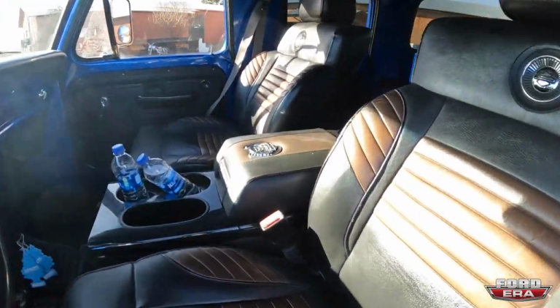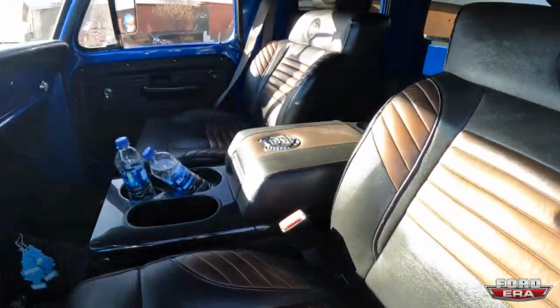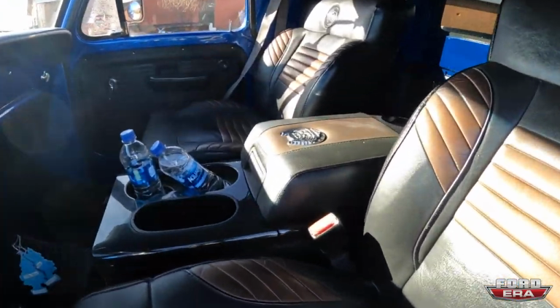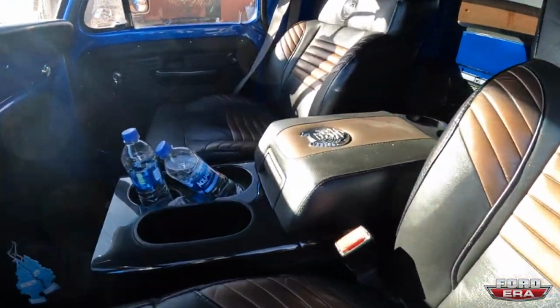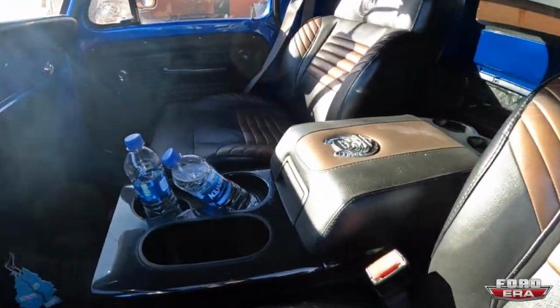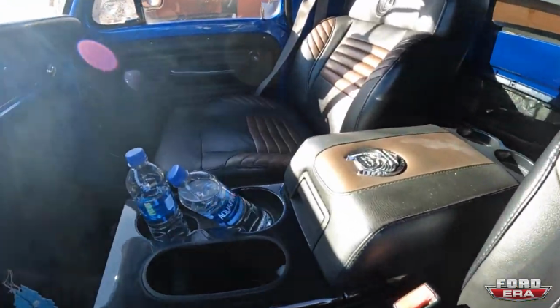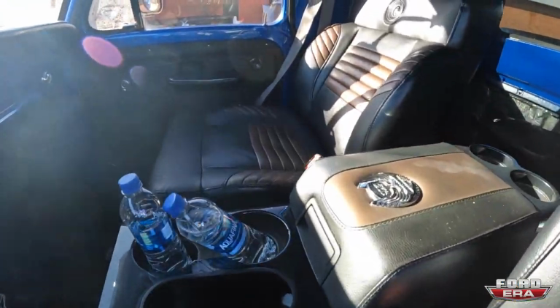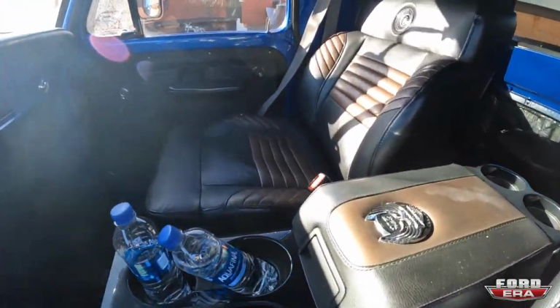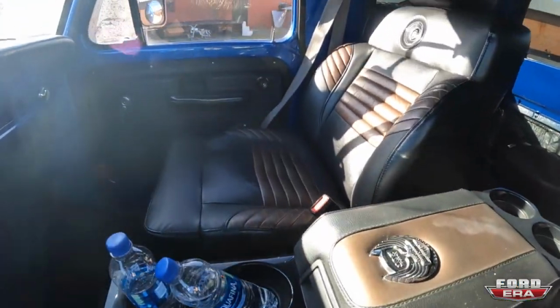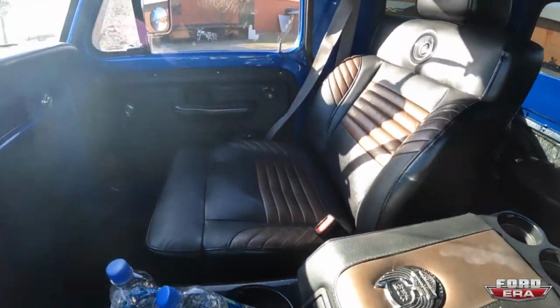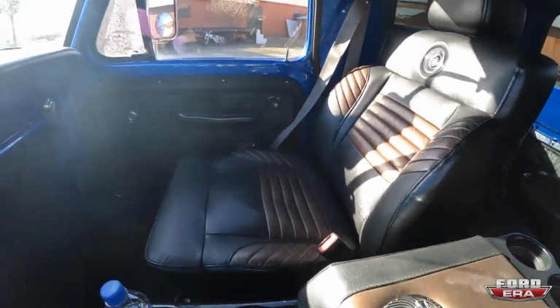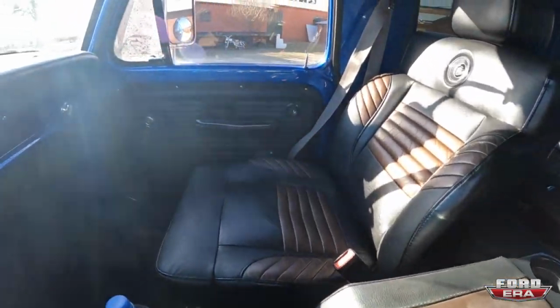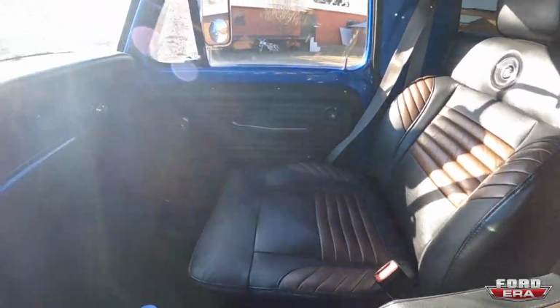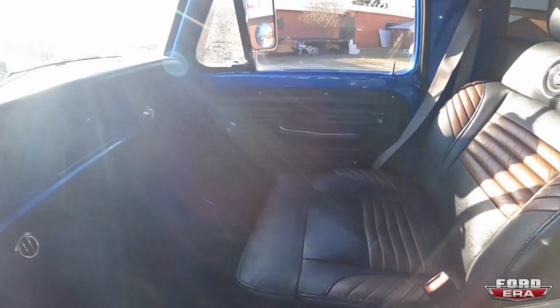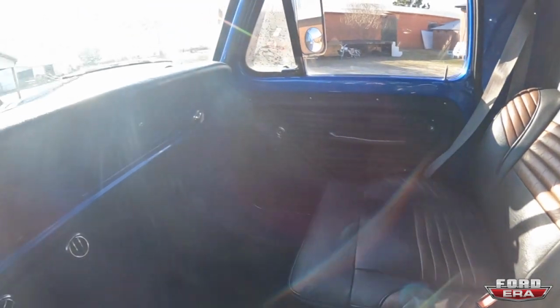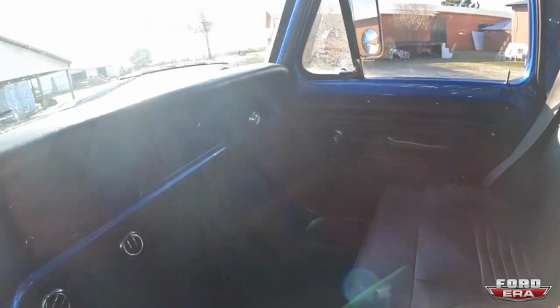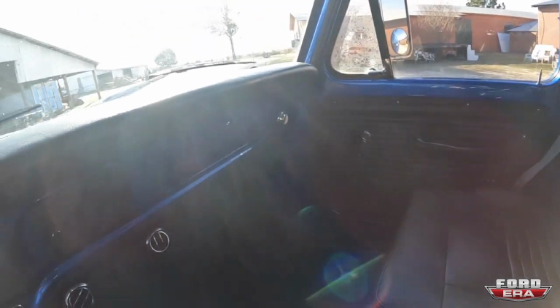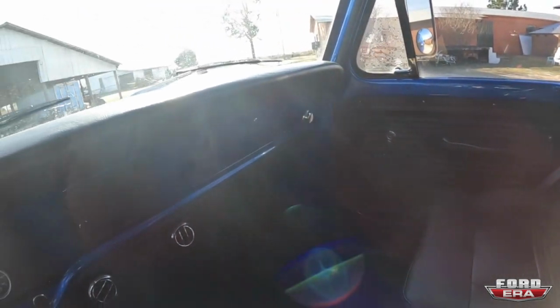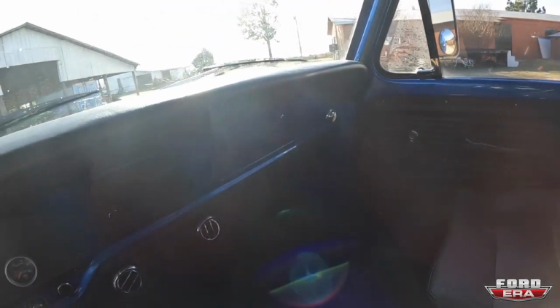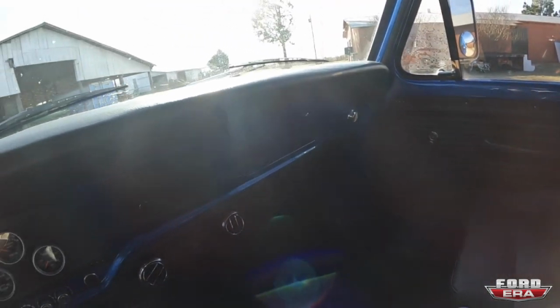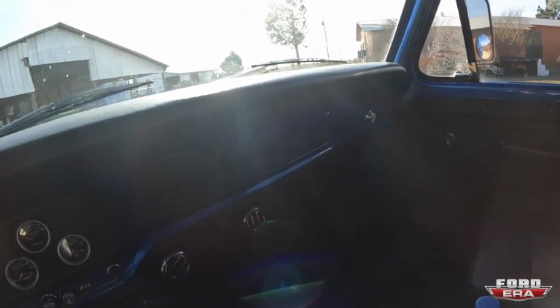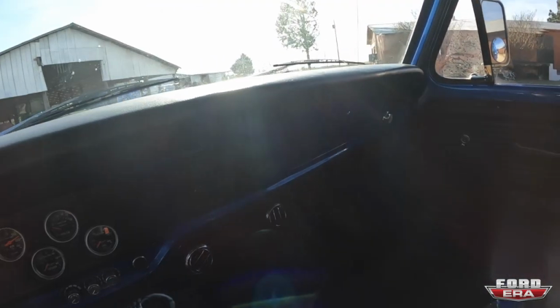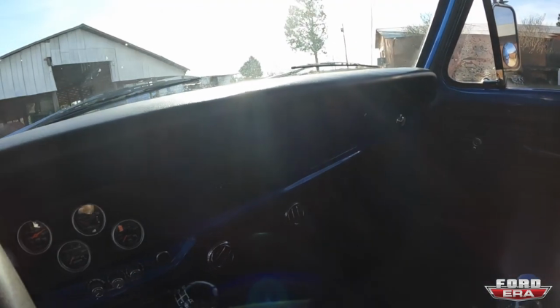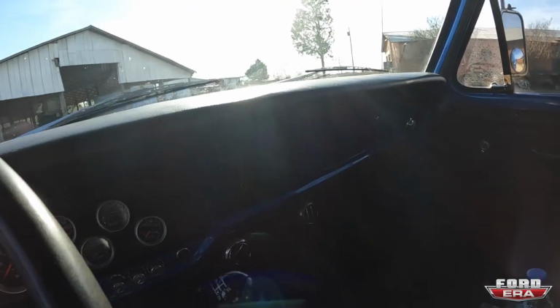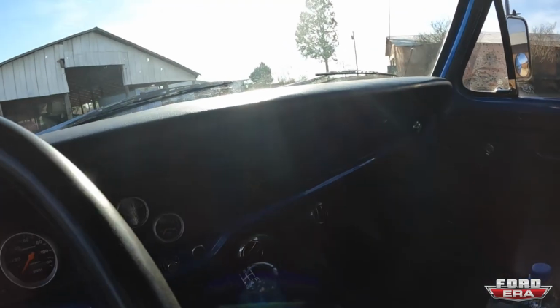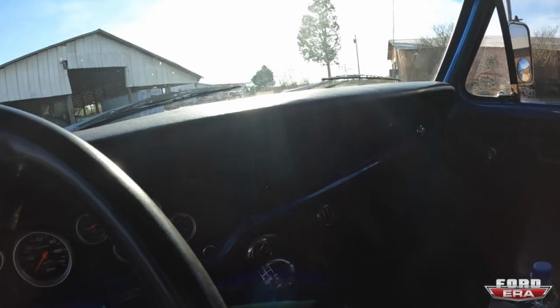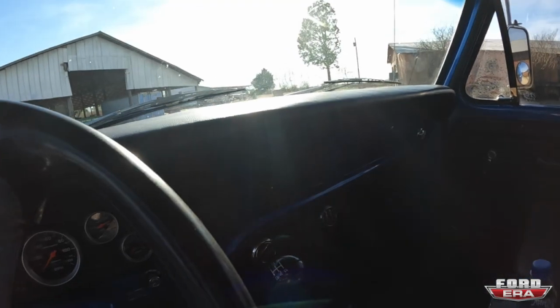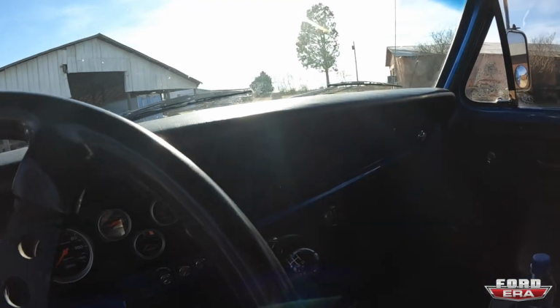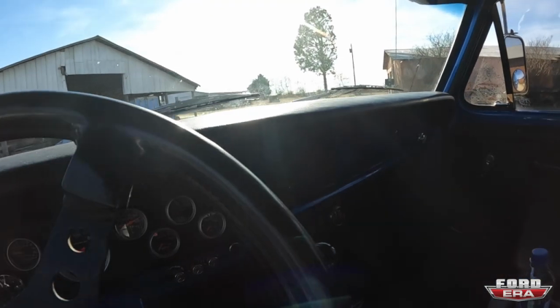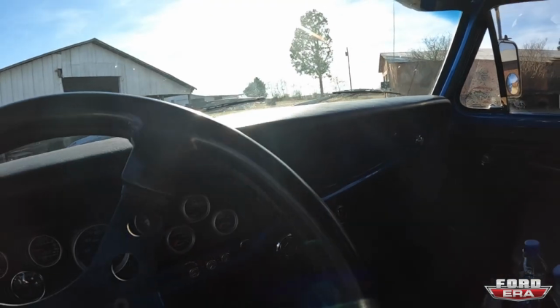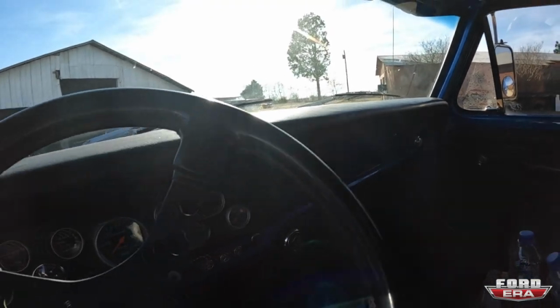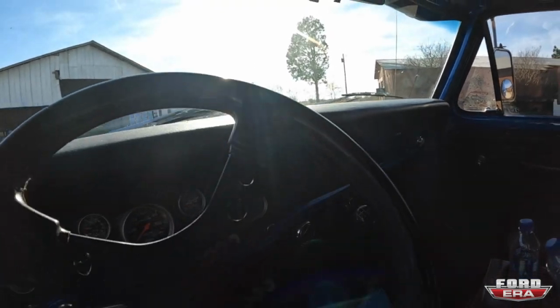It looks so nice. I love the medallion in the middle too. Yeah, it's very comfy.